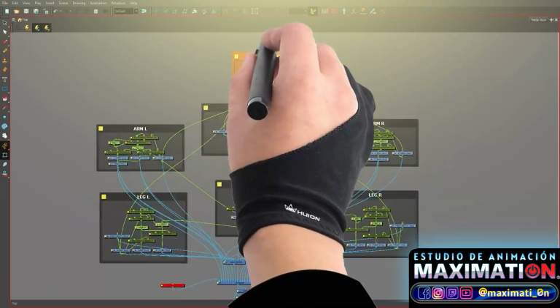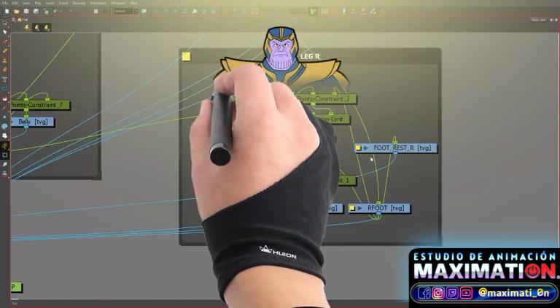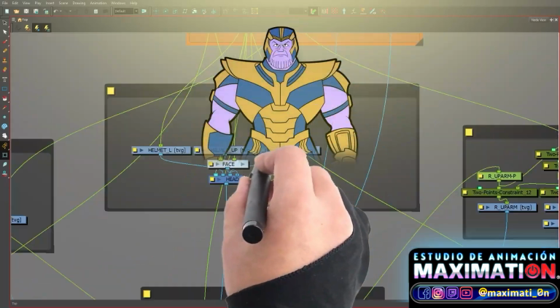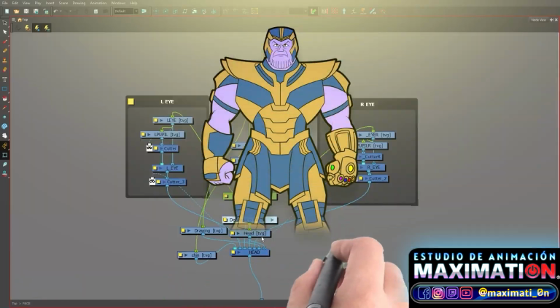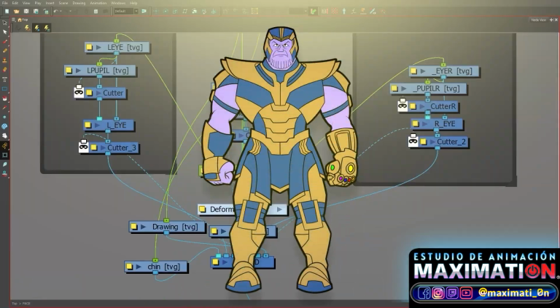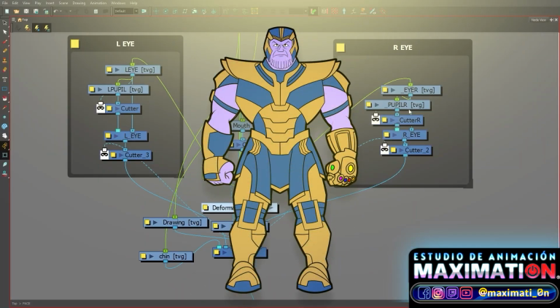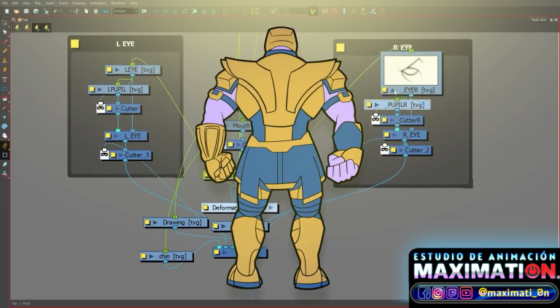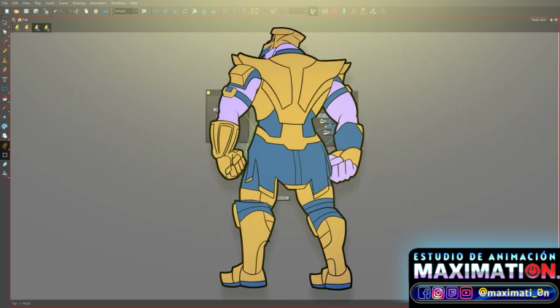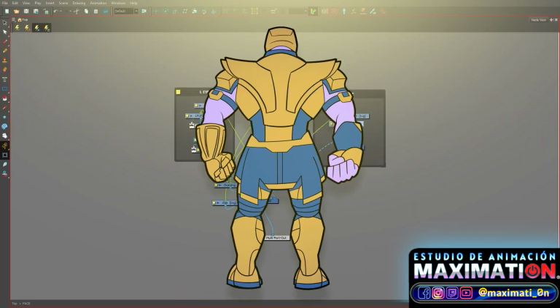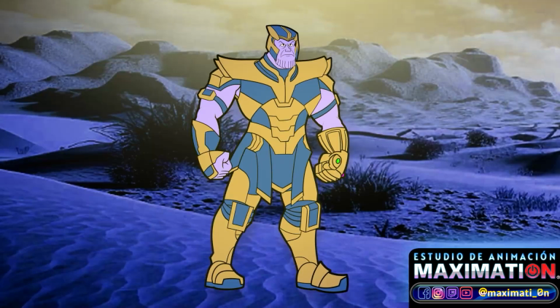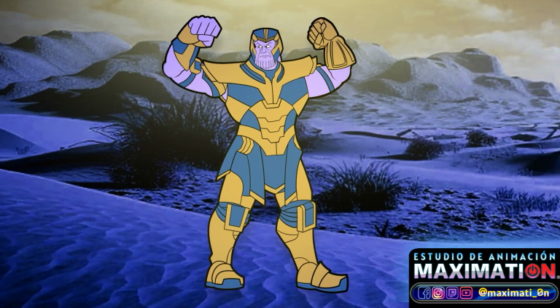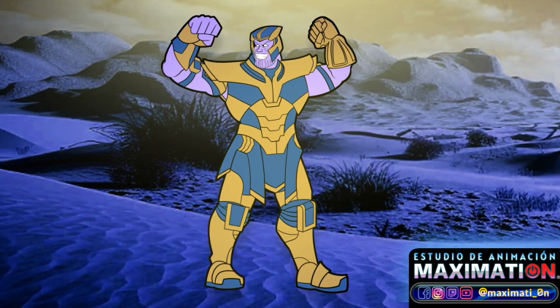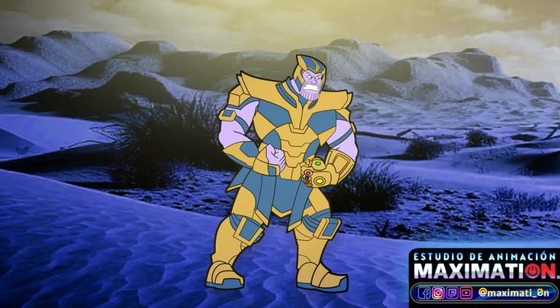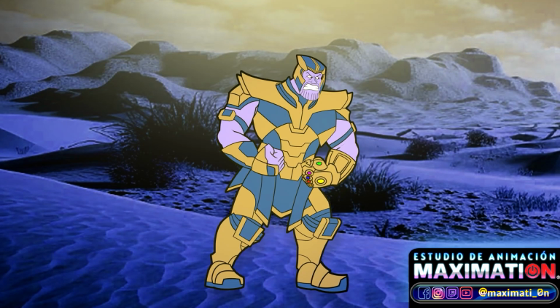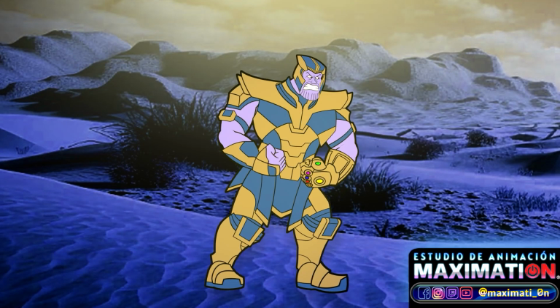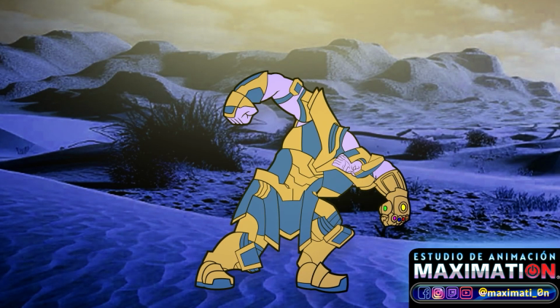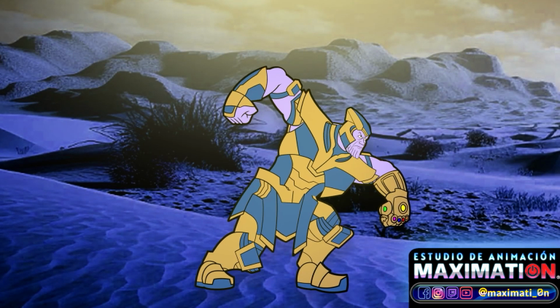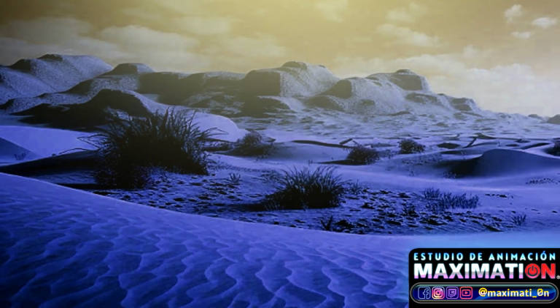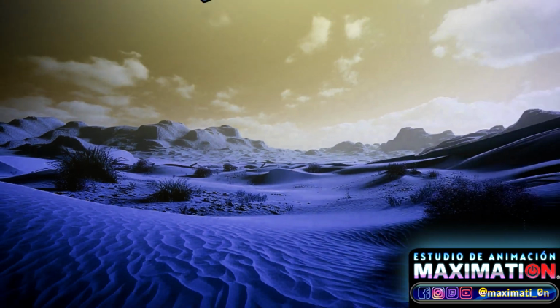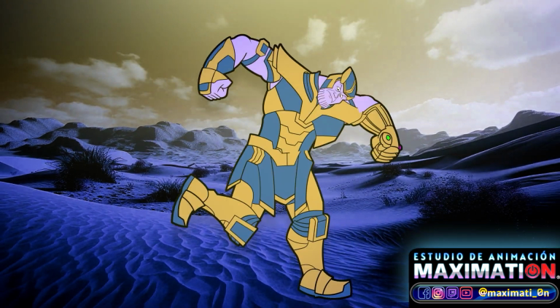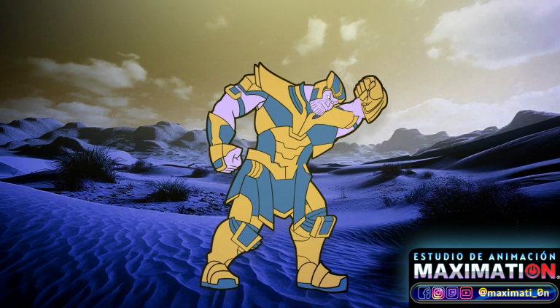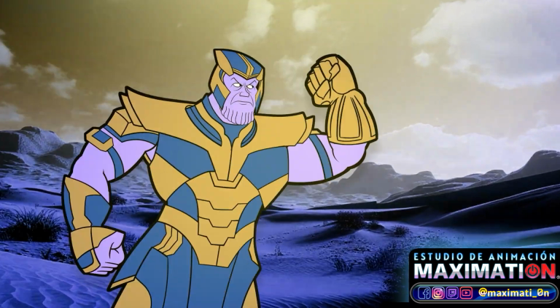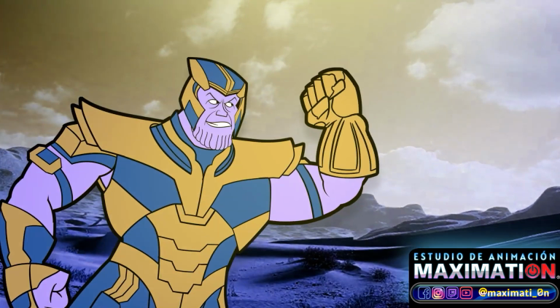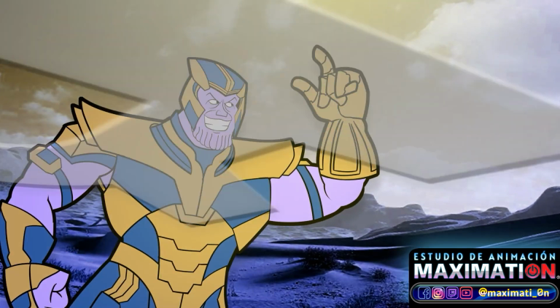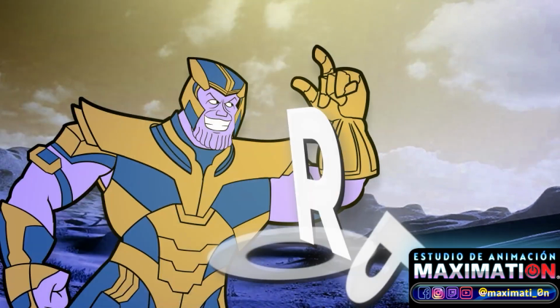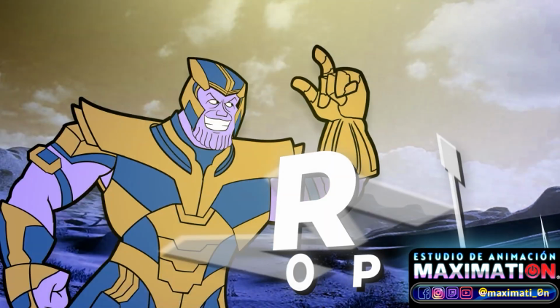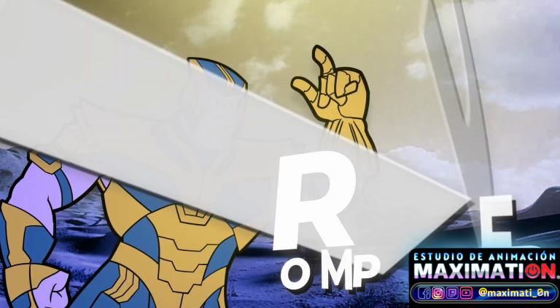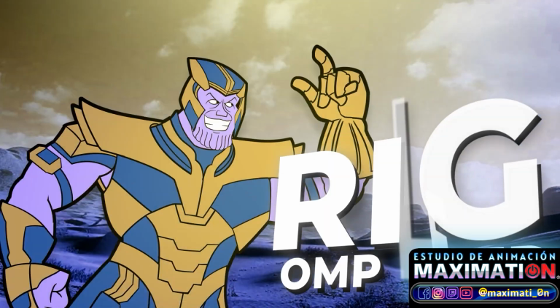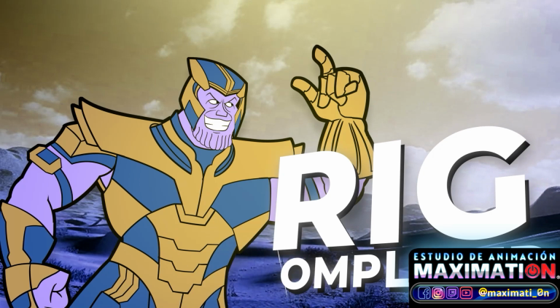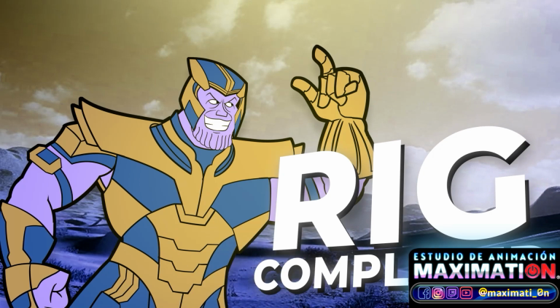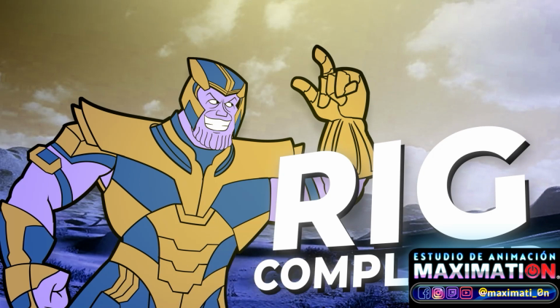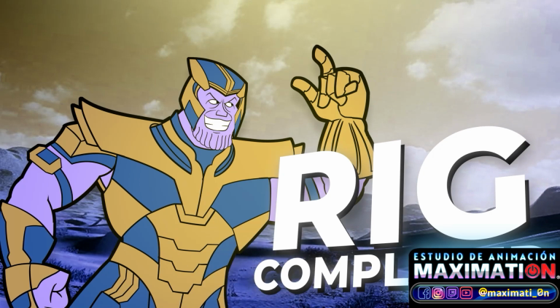Hello Riggers, I'm Maximiliano Ramirez de Leon, Generalist, Animator and Animation Director in this project.